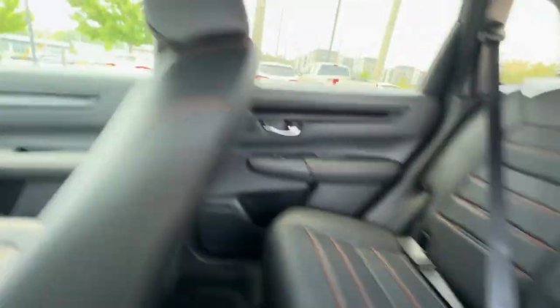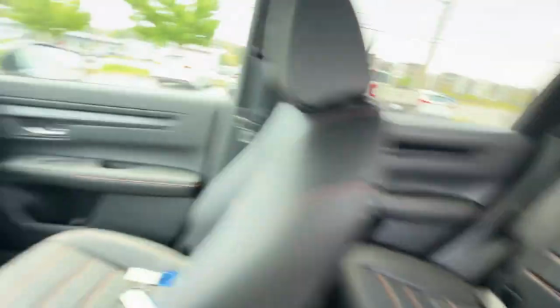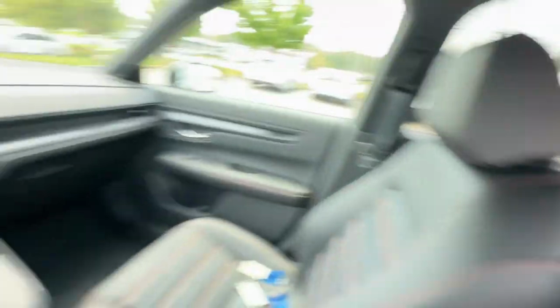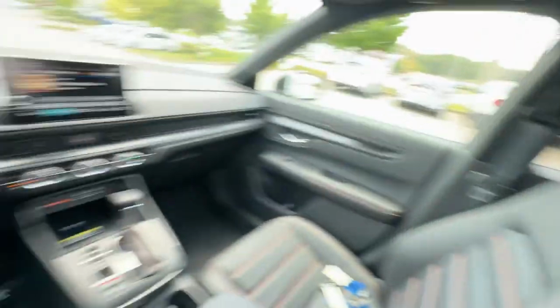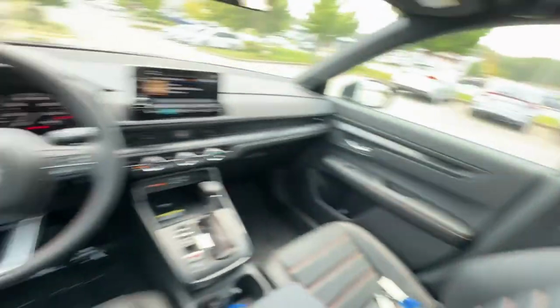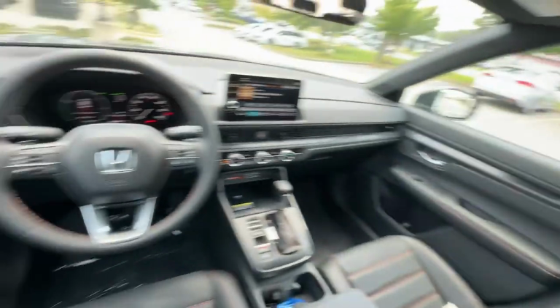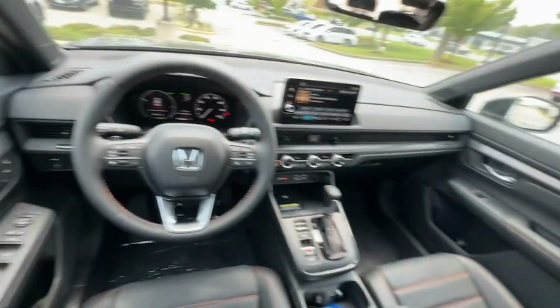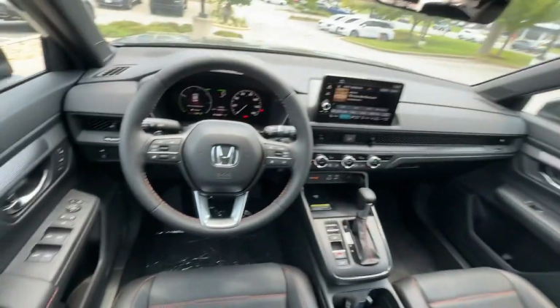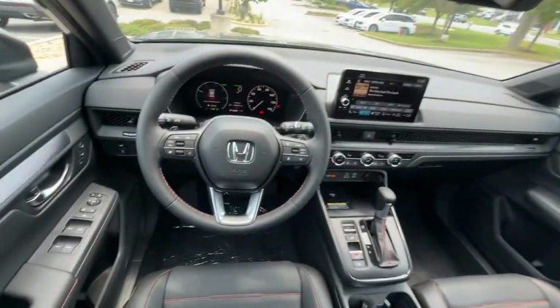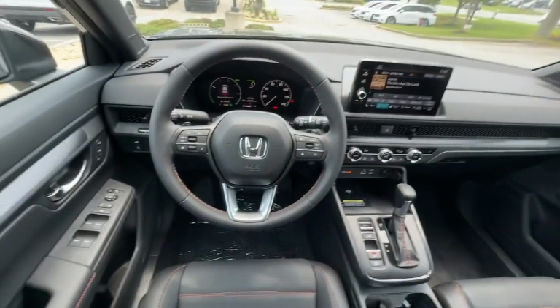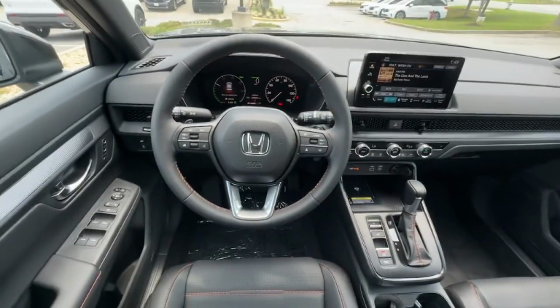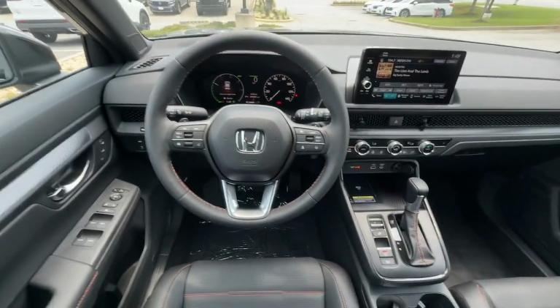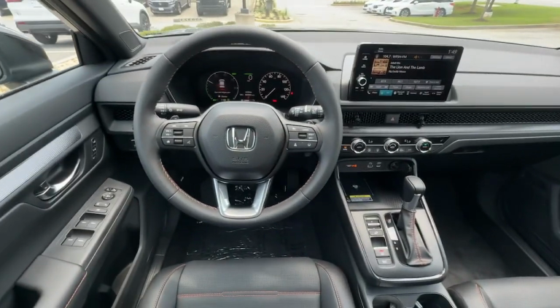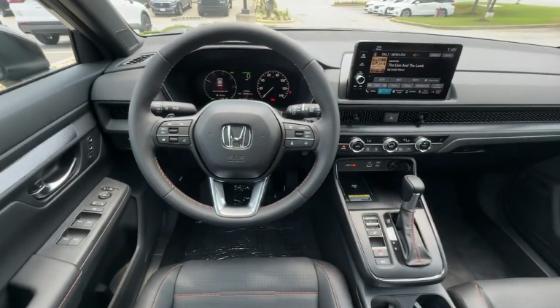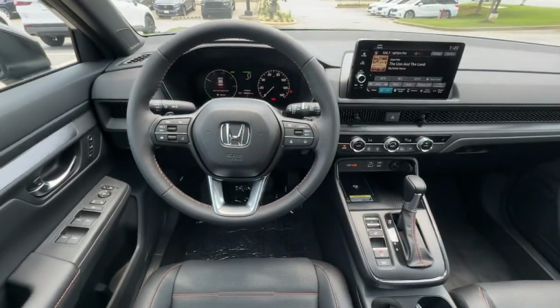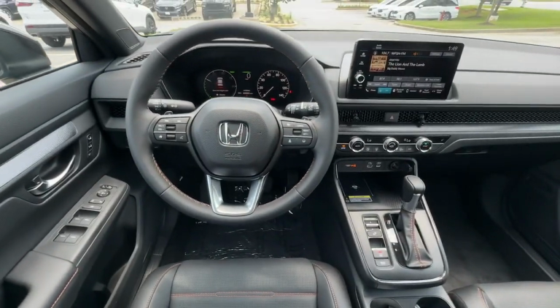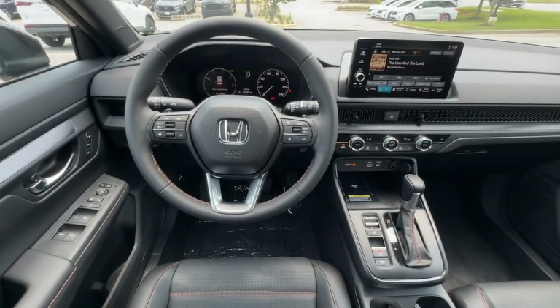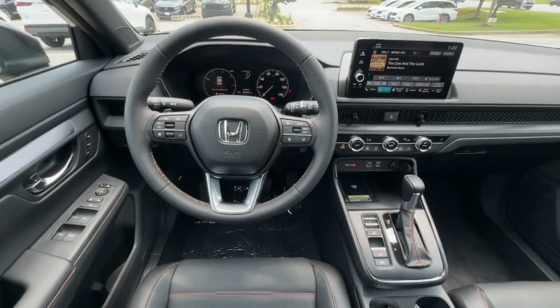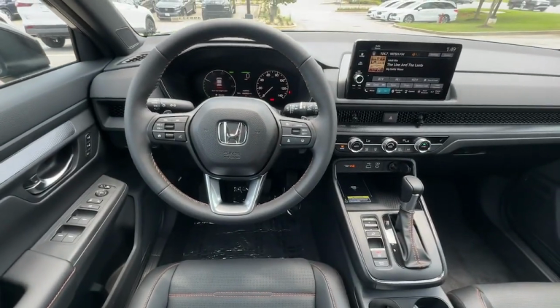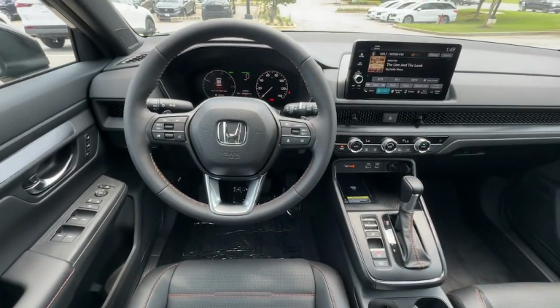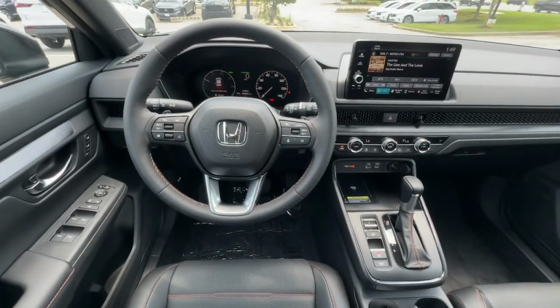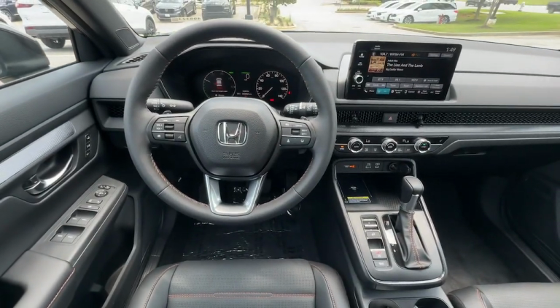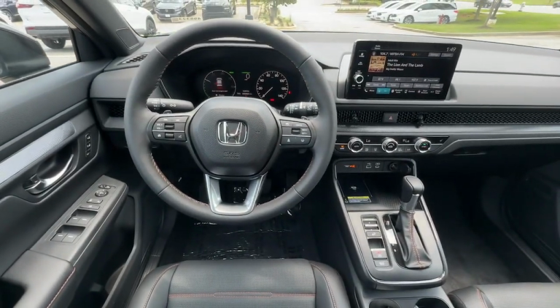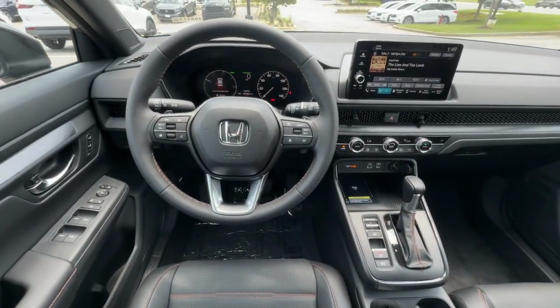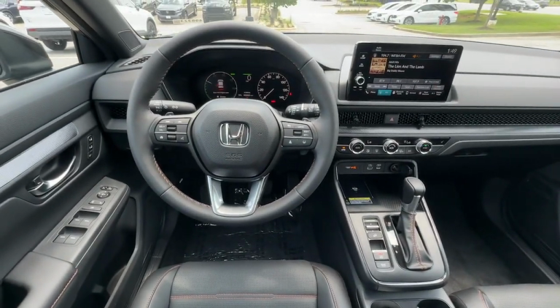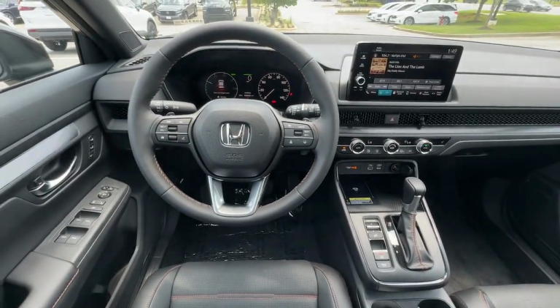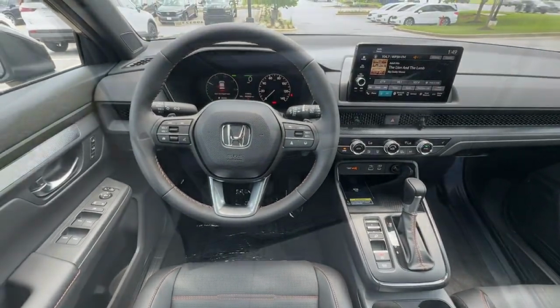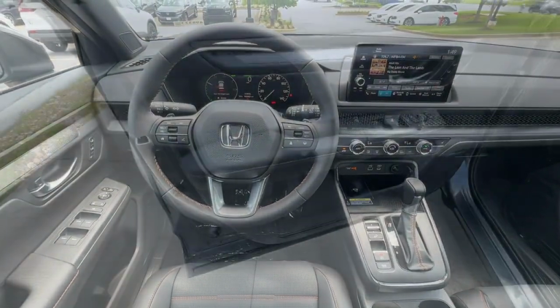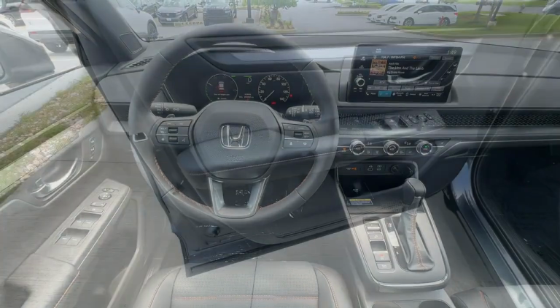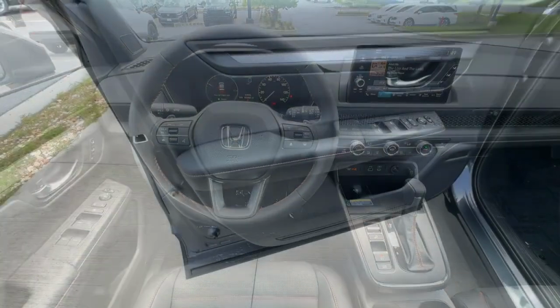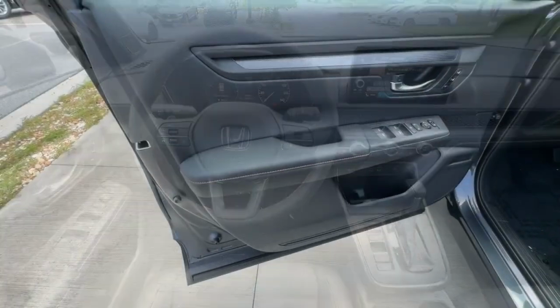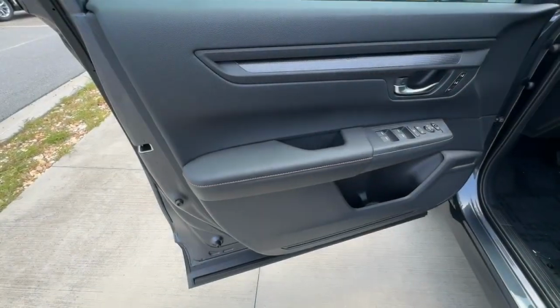power liftgate, satellite radio, premium sound system, heated front seat.